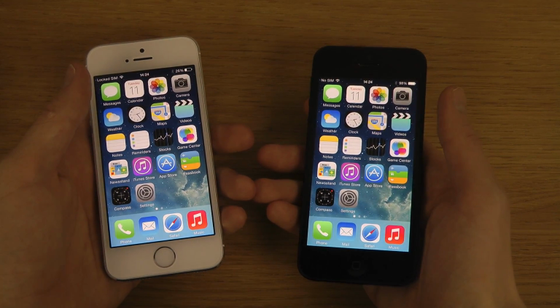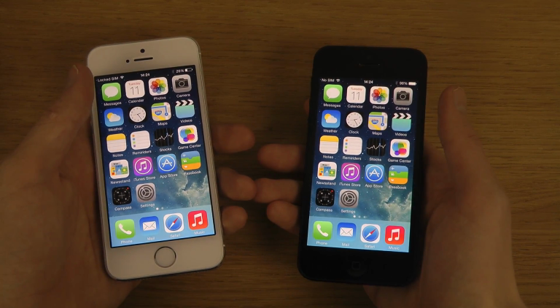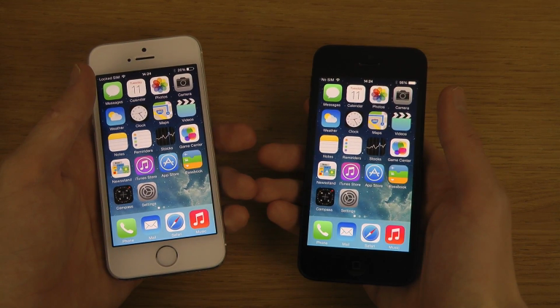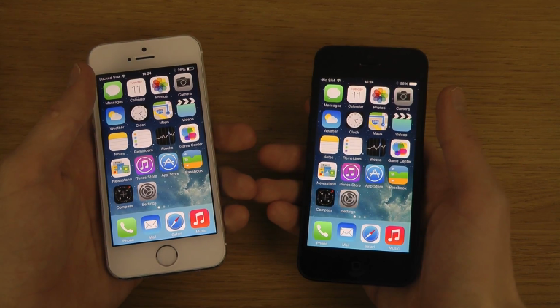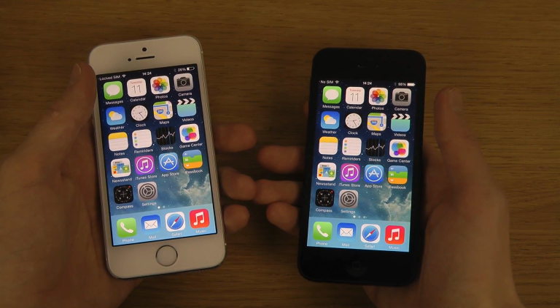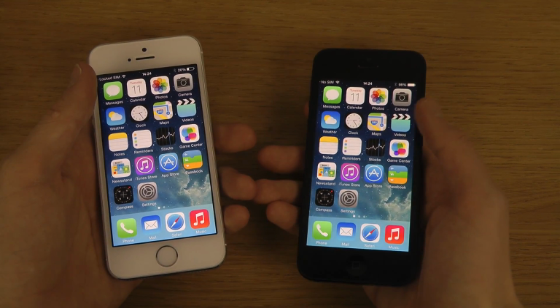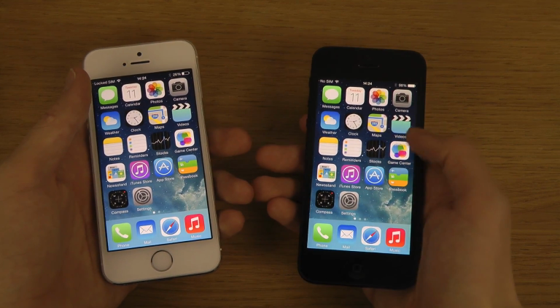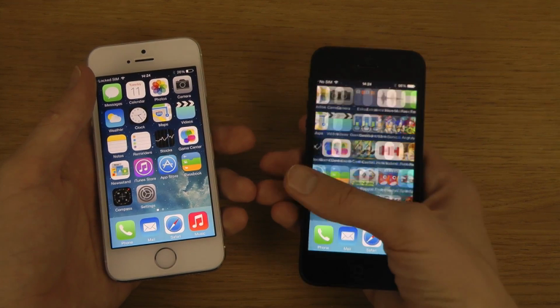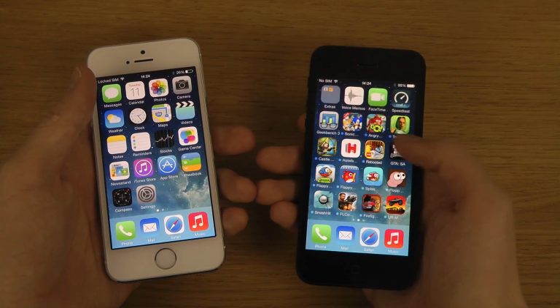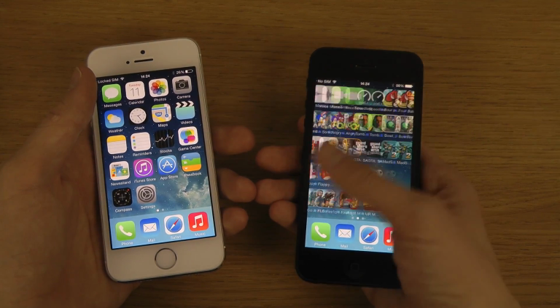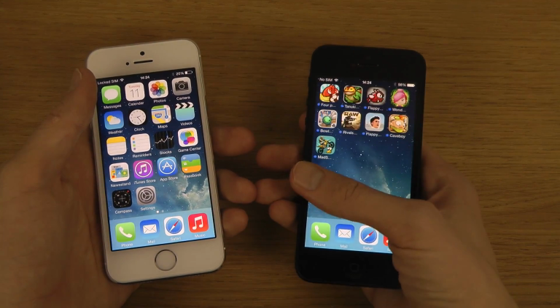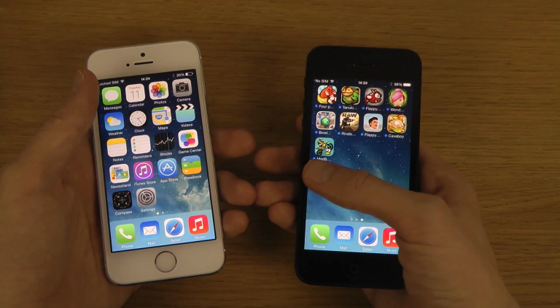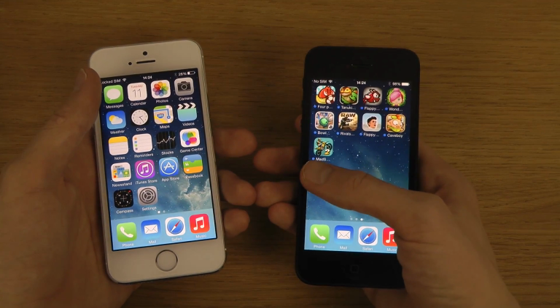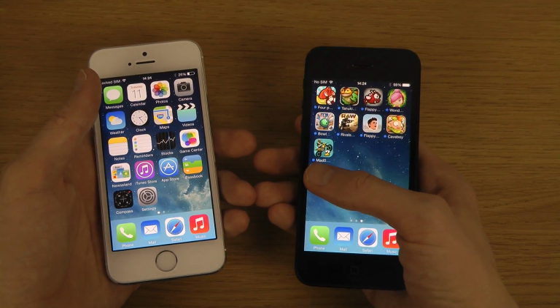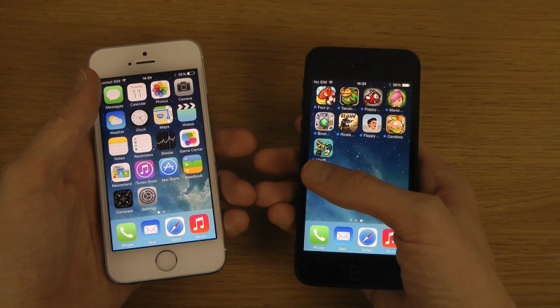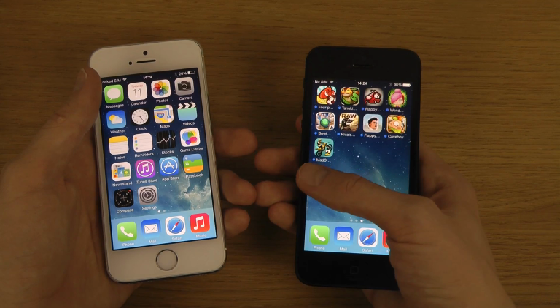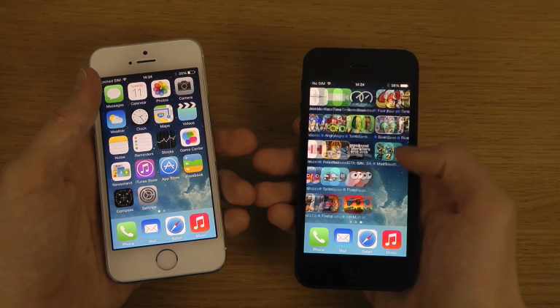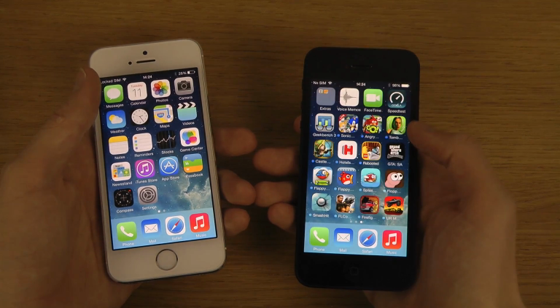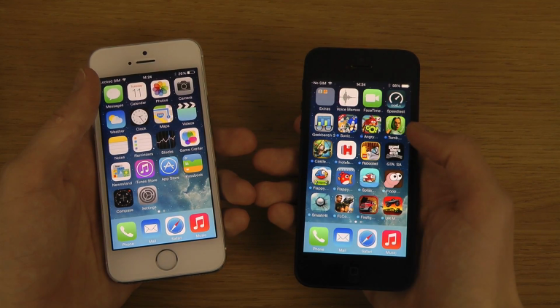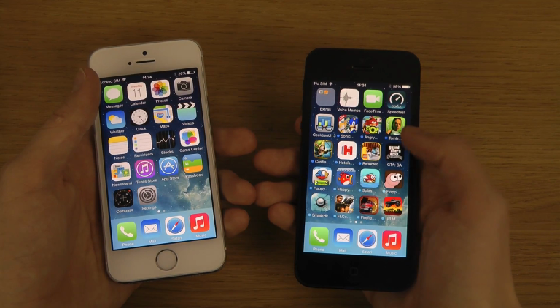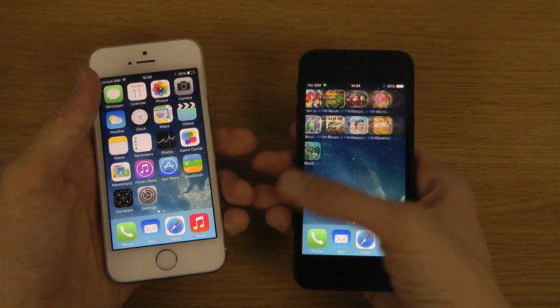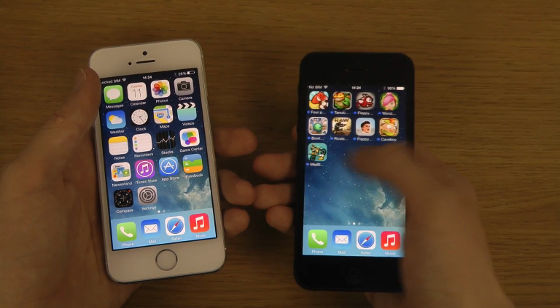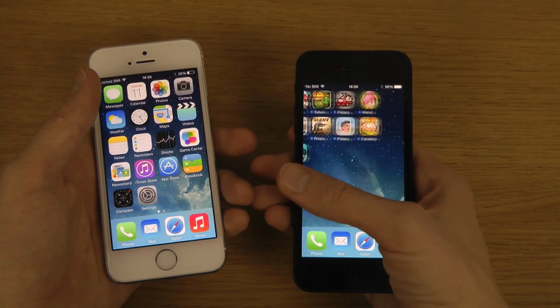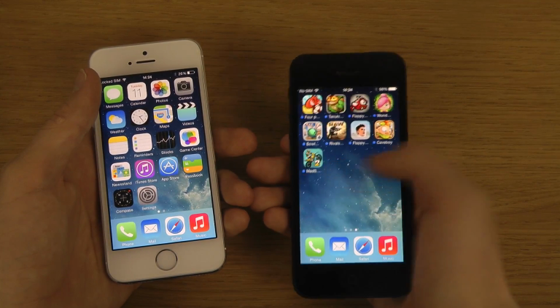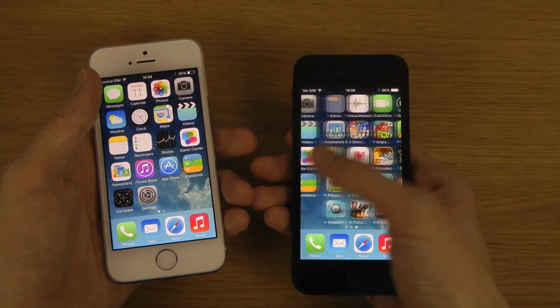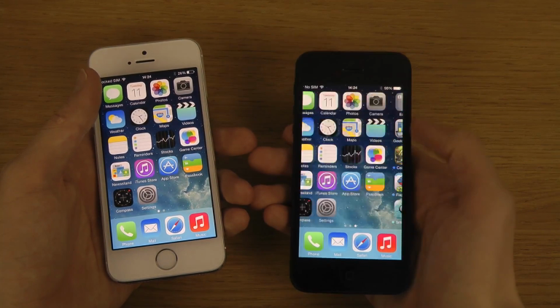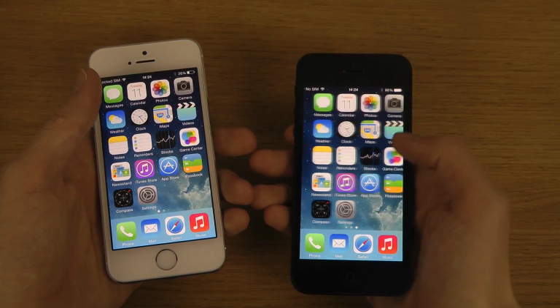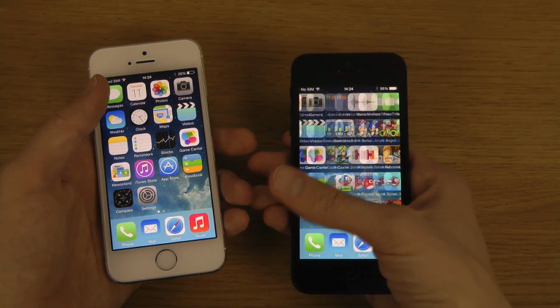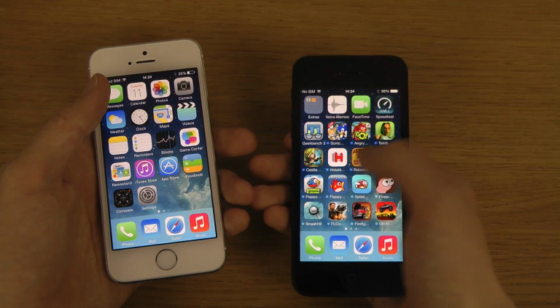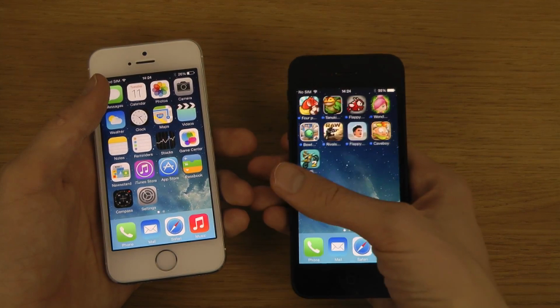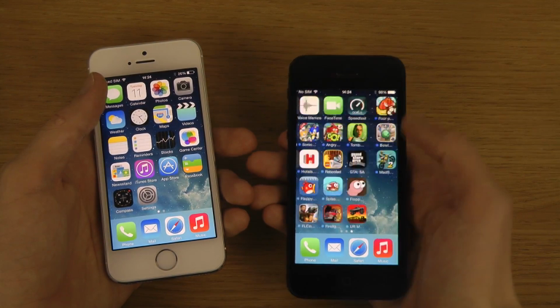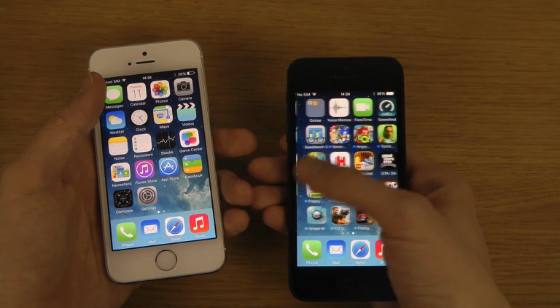It looks like maybe four or five seconds difference, maybe a little less, maybe a little more, but it's around that range. Both are very snappy on boot-up.